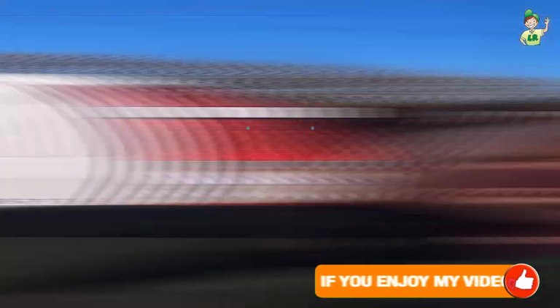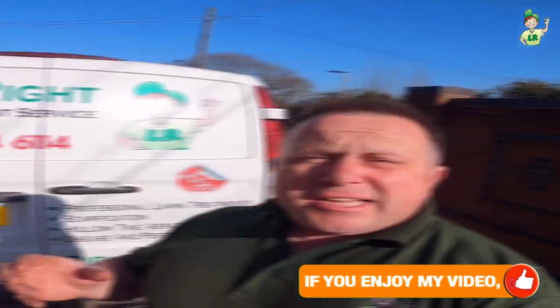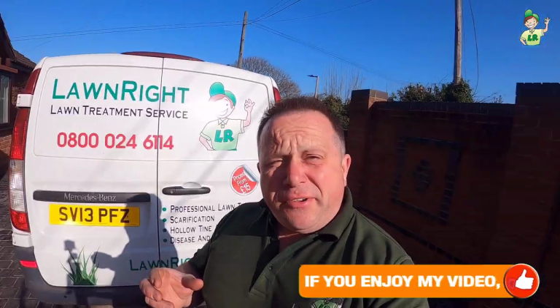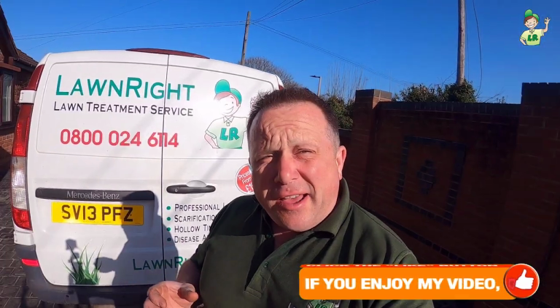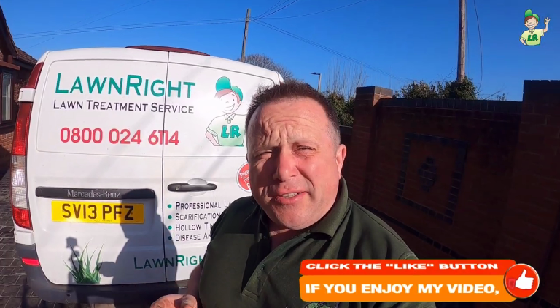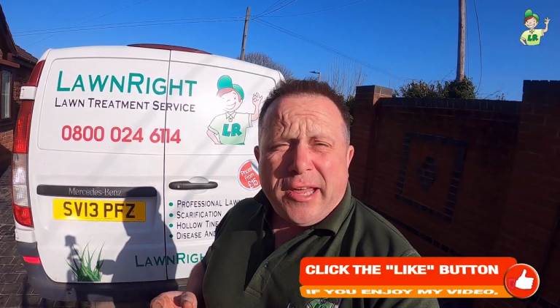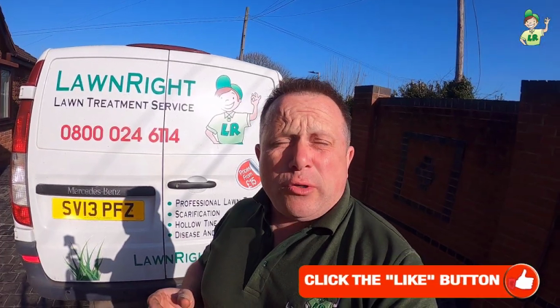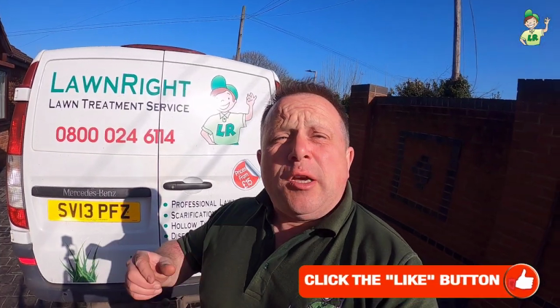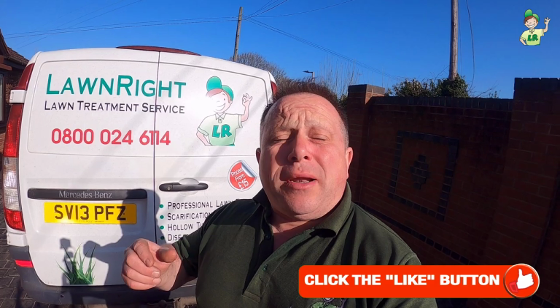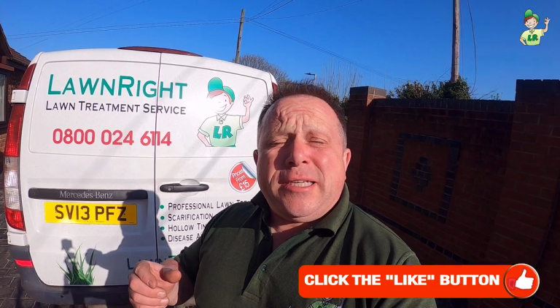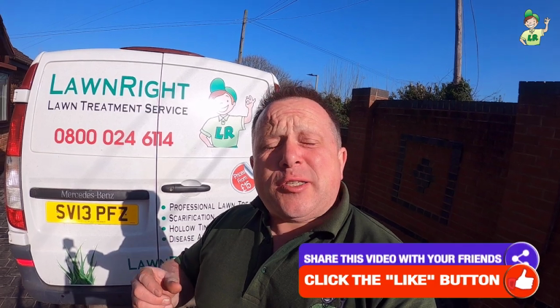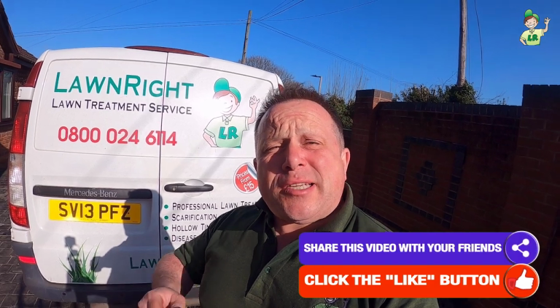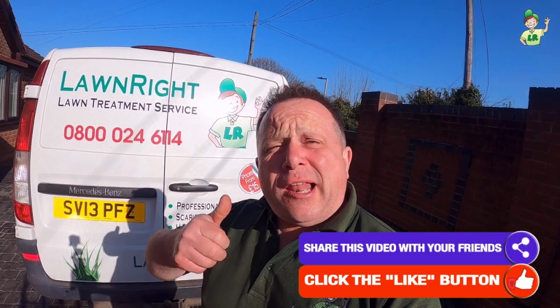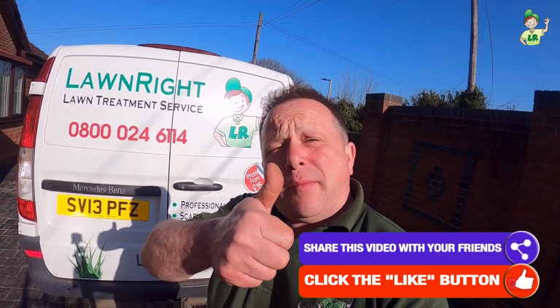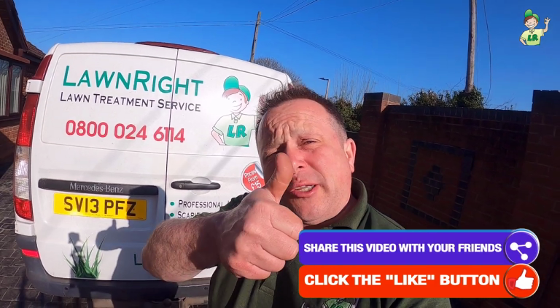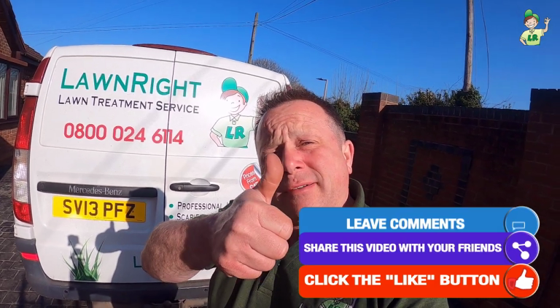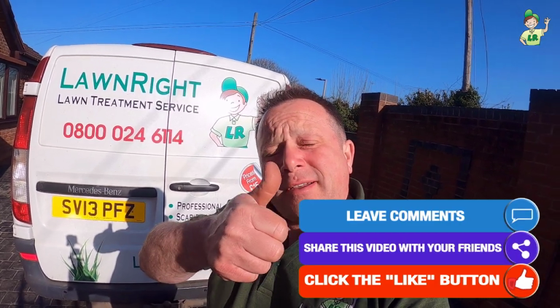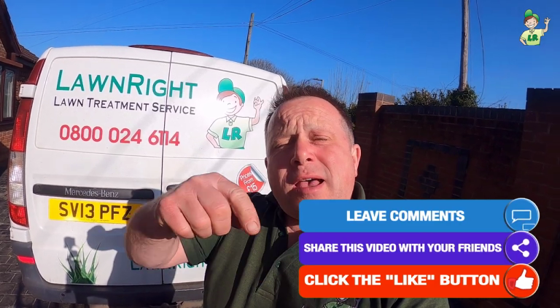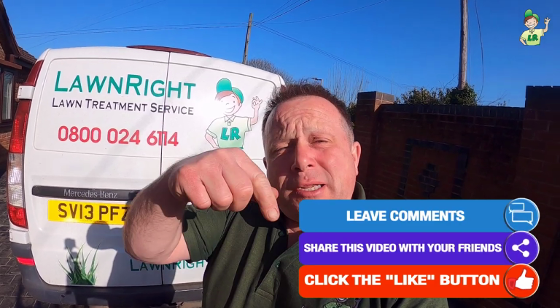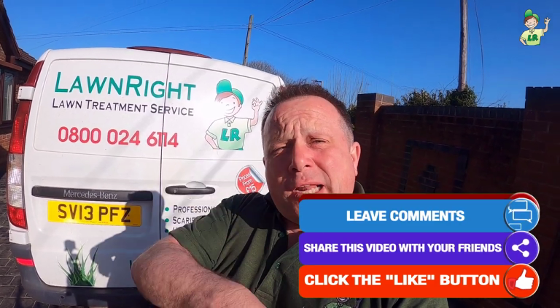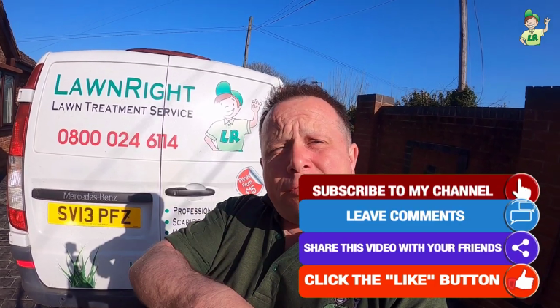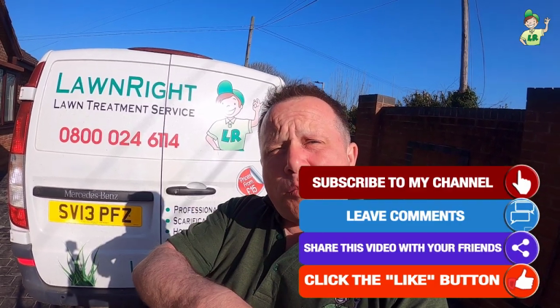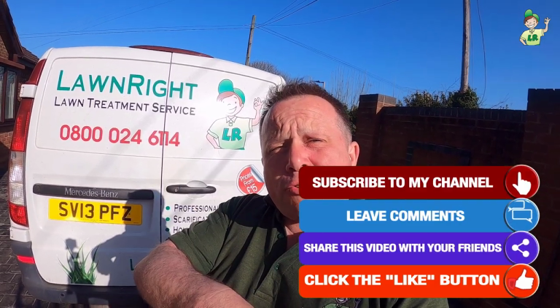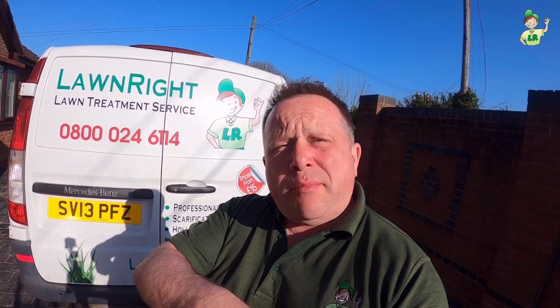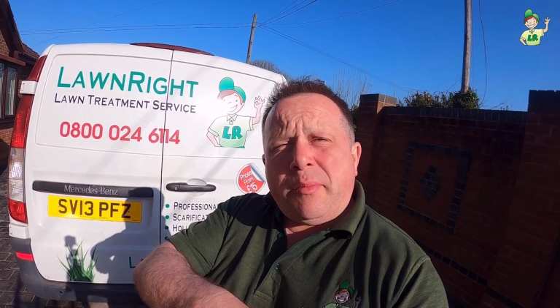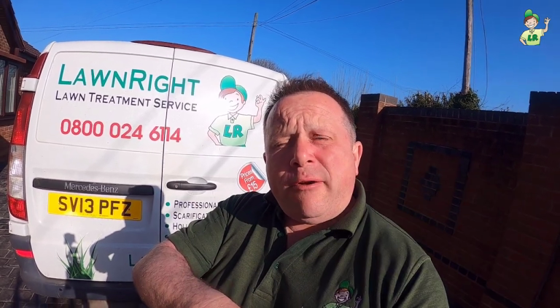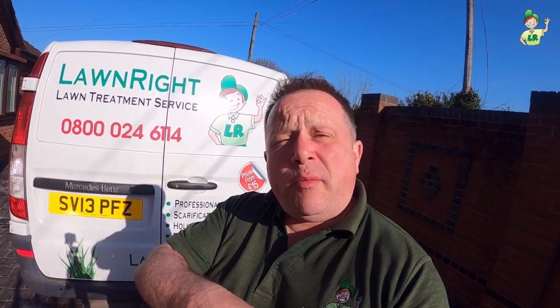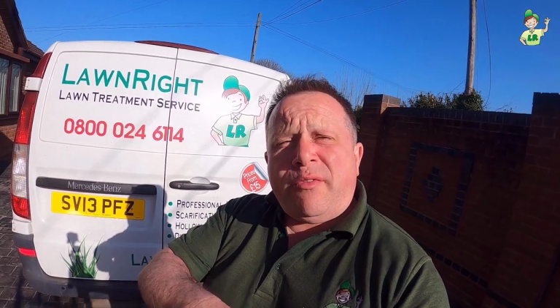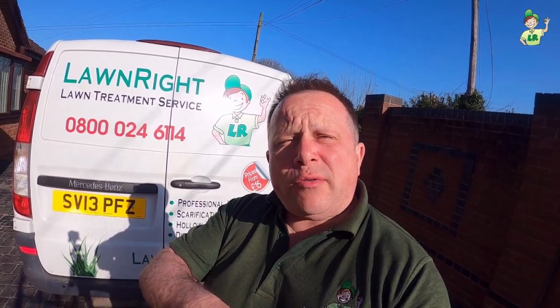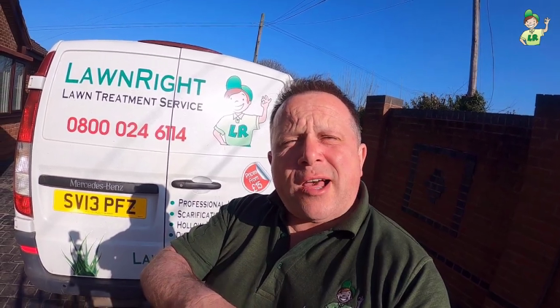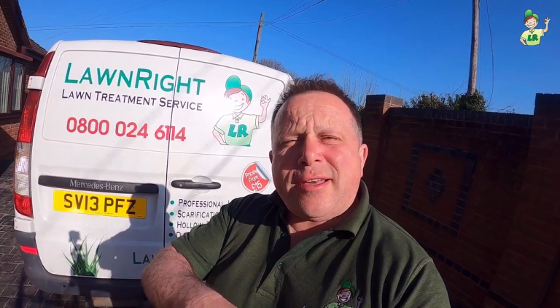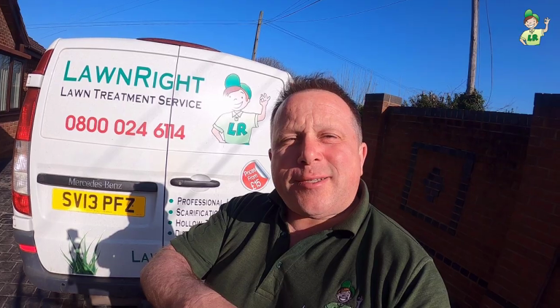If you like these videos please smash the like button and please click on the subscribe button below for more videos like this.